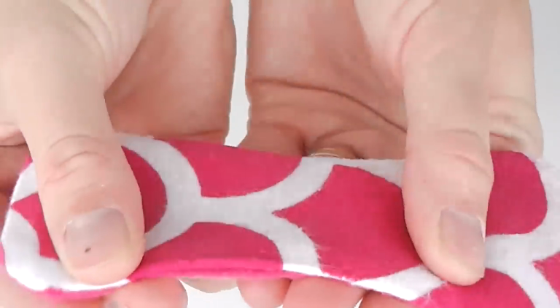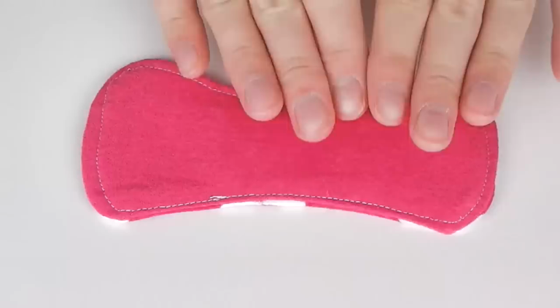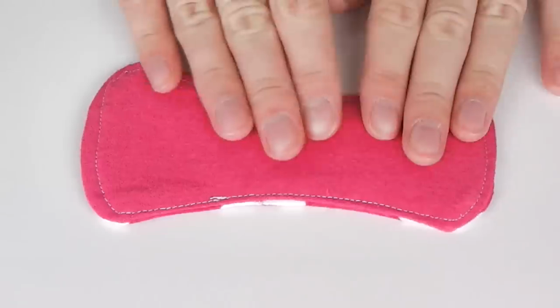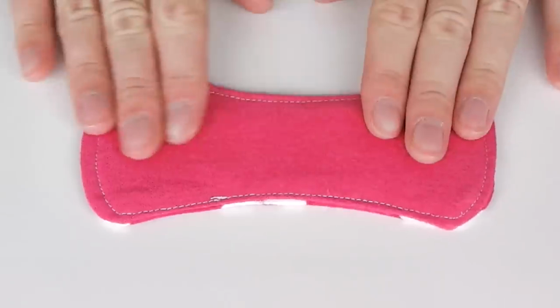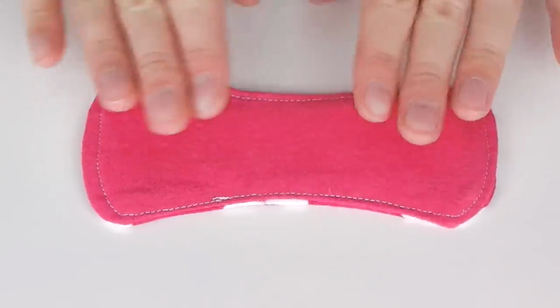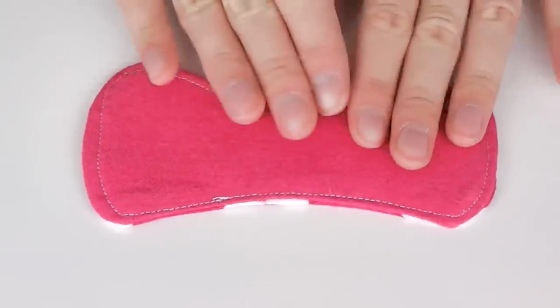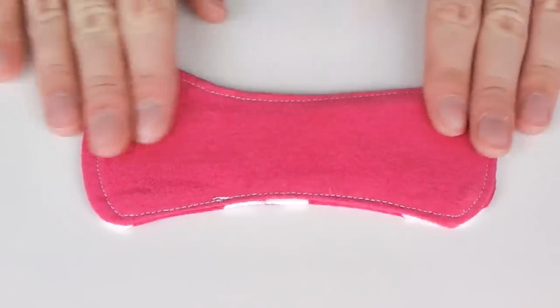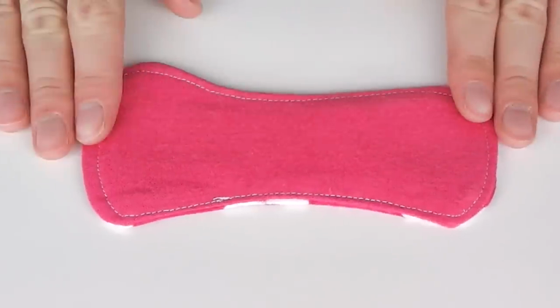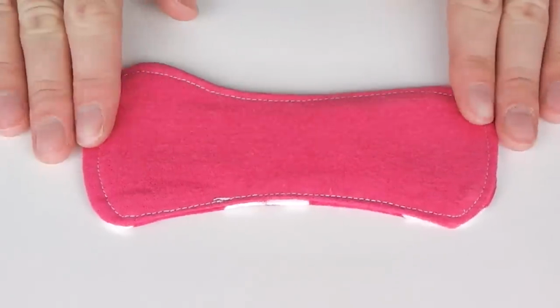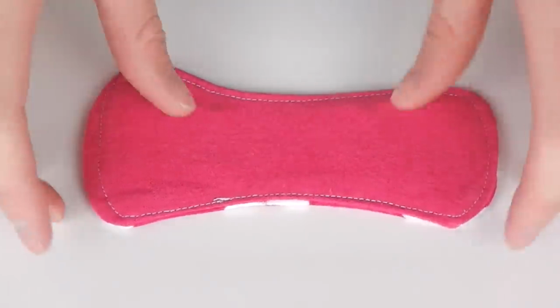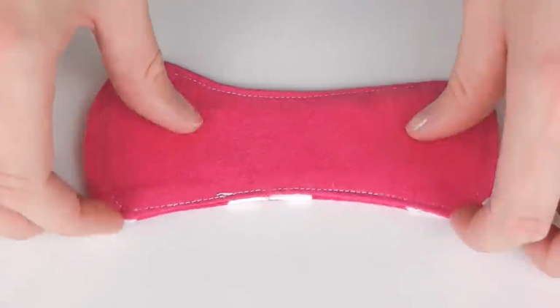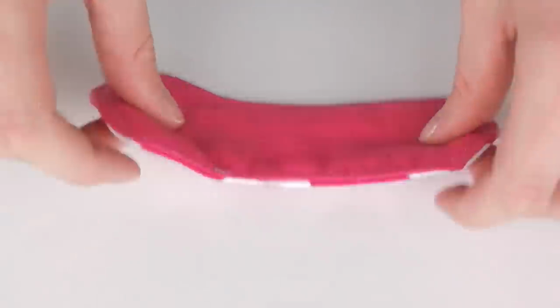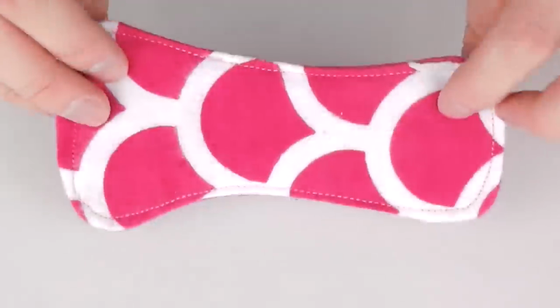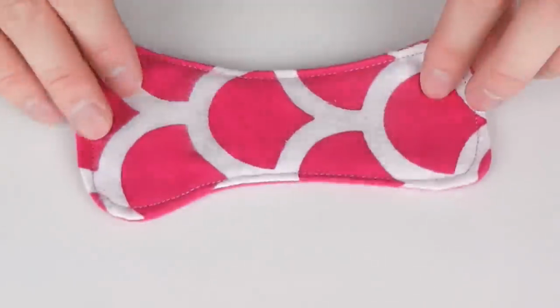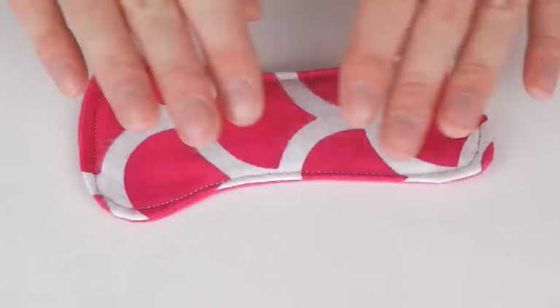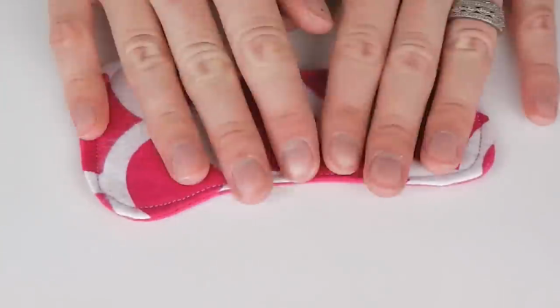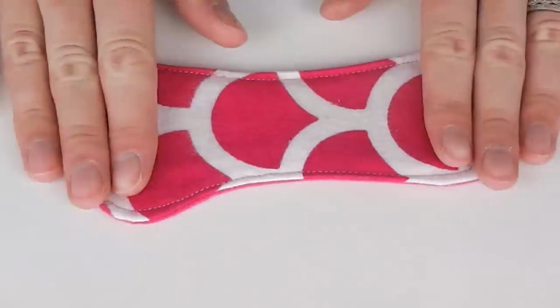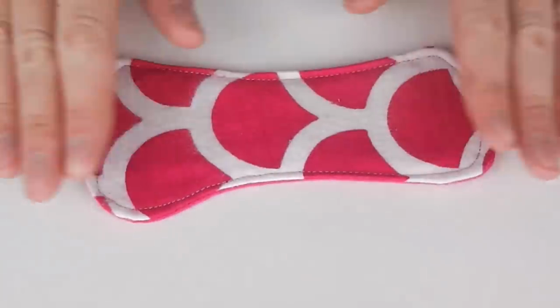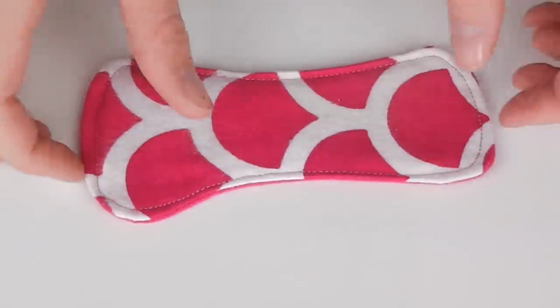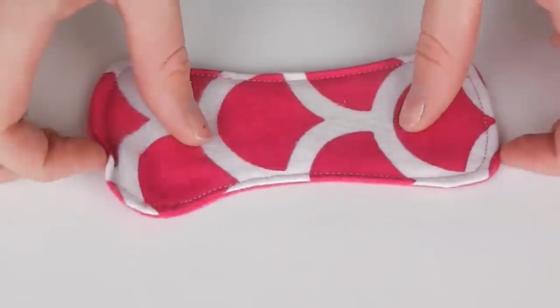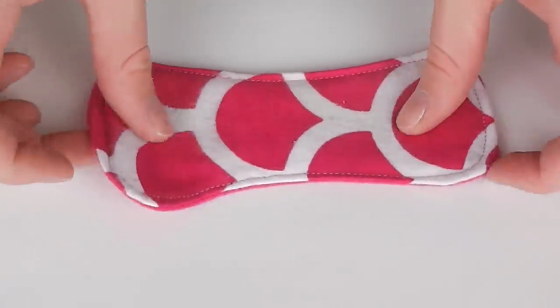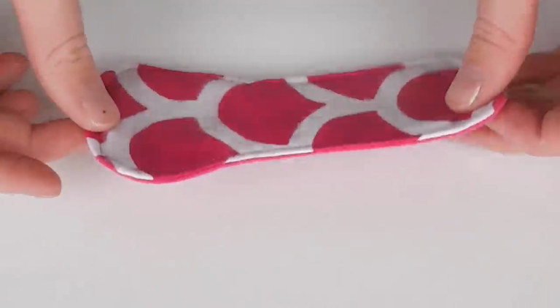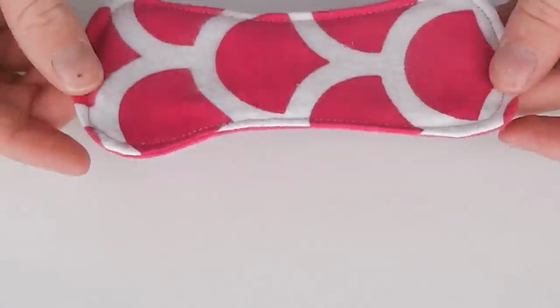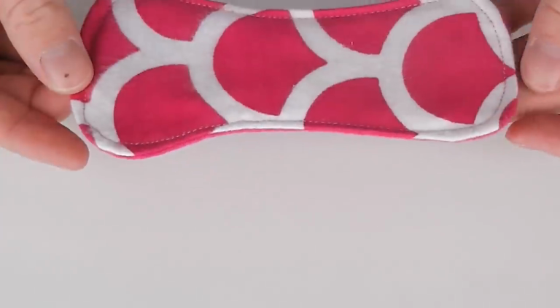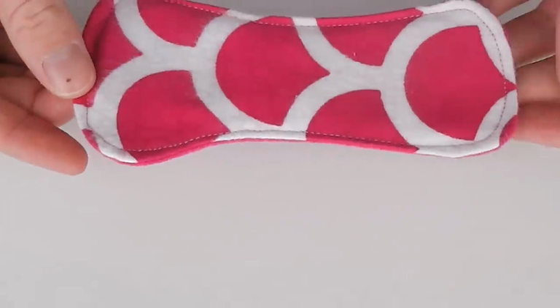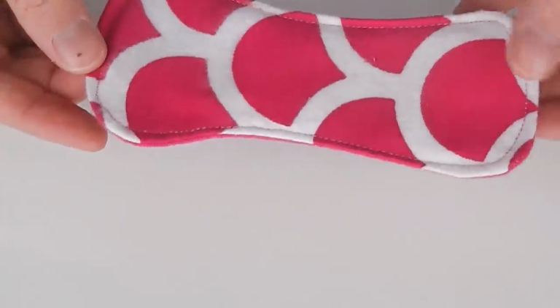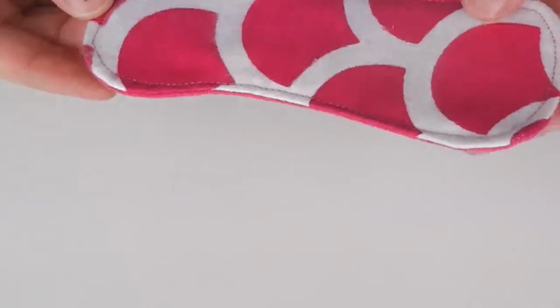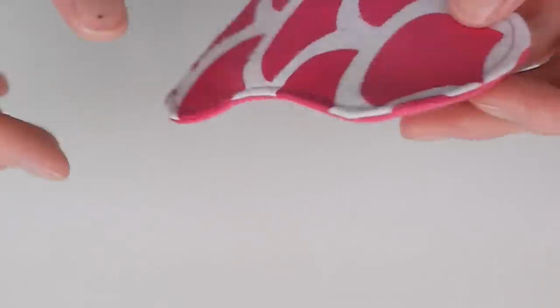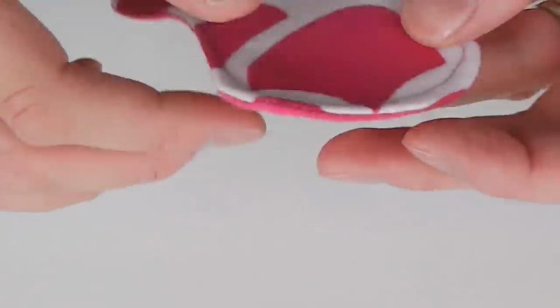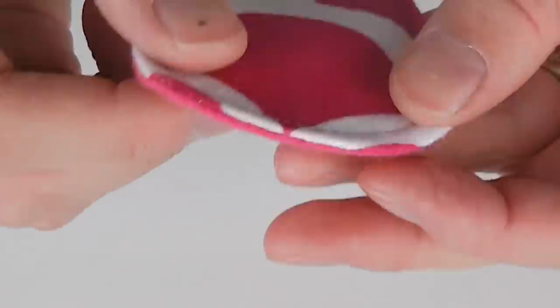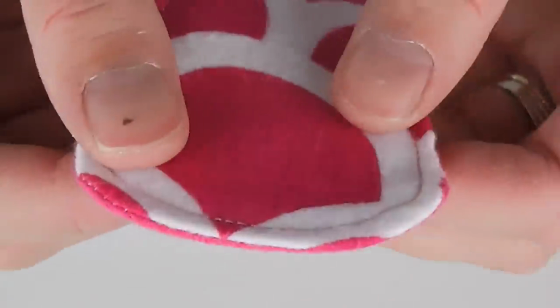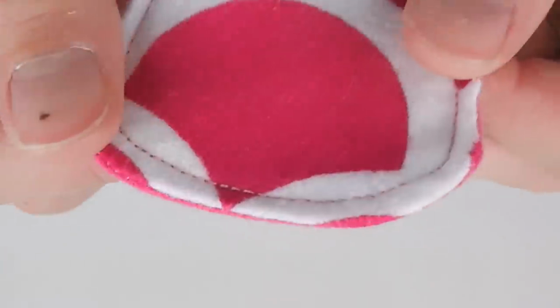Sew around the outside edge as close to the edge as possible, being sure to start at the opening and close this shut as you sew.